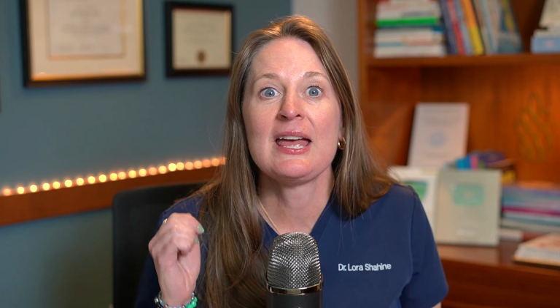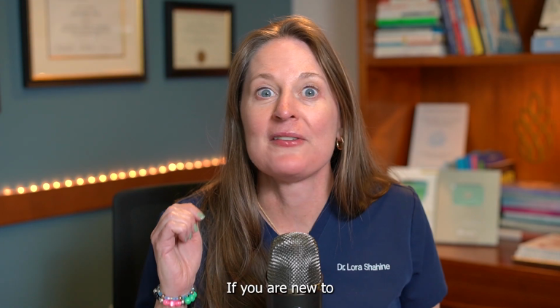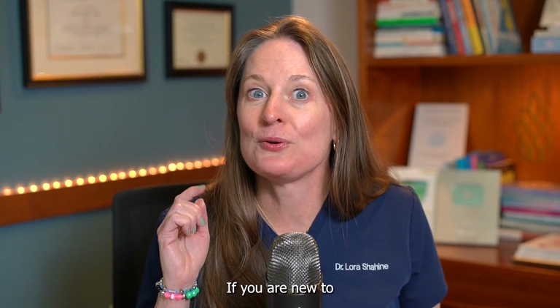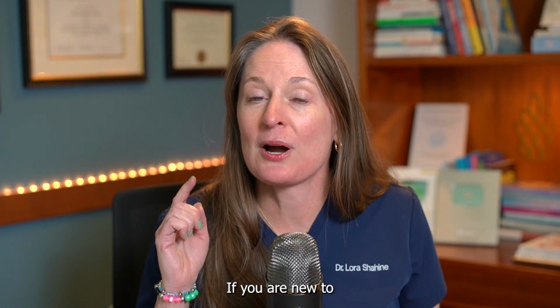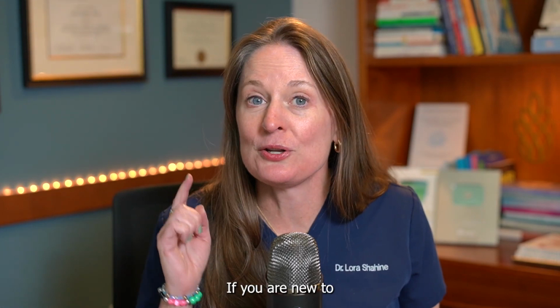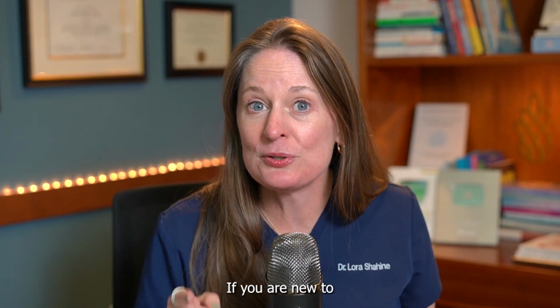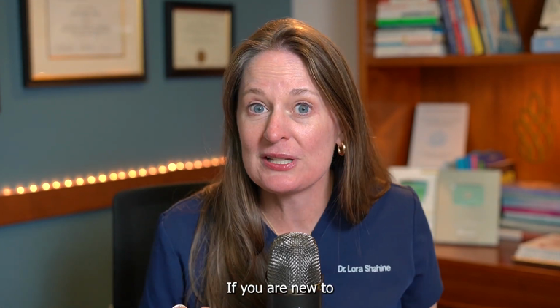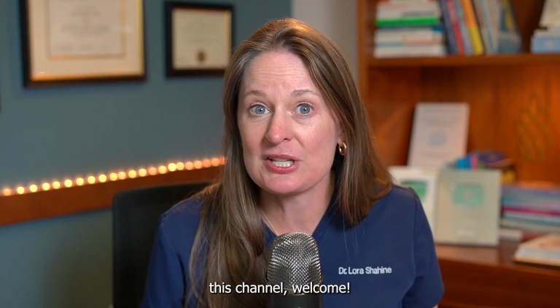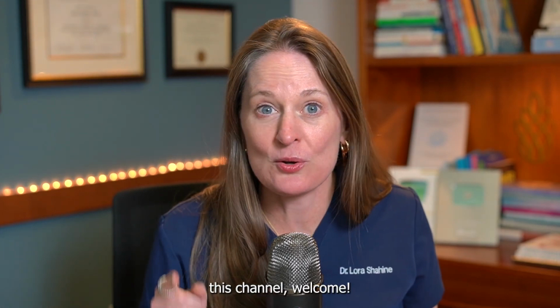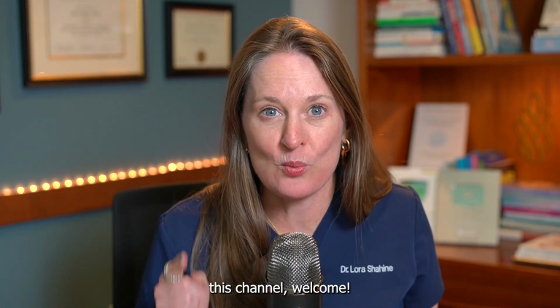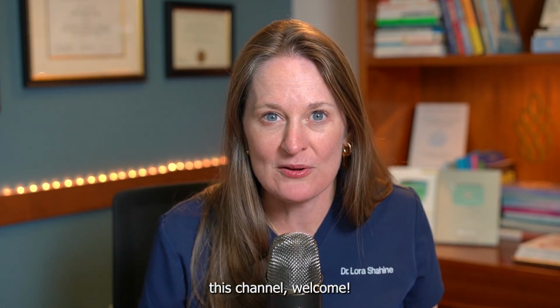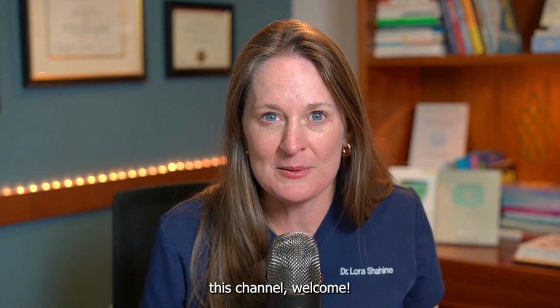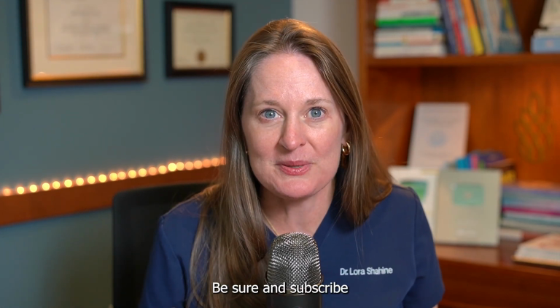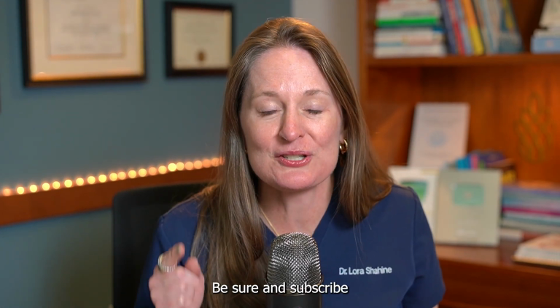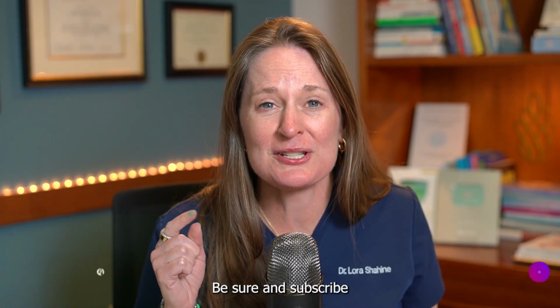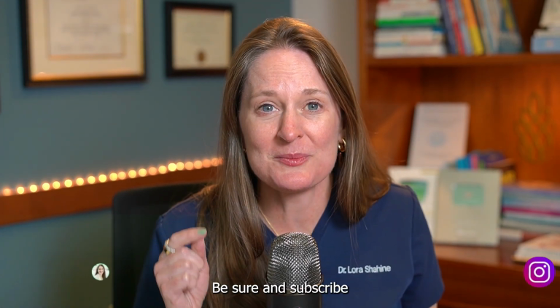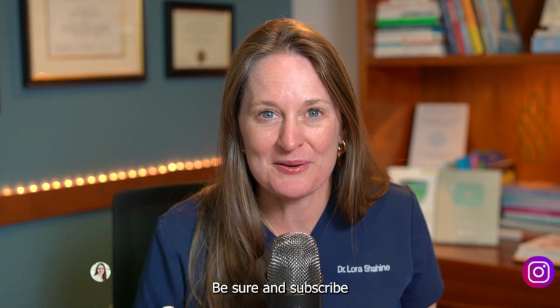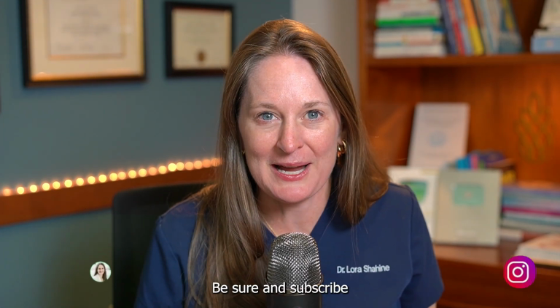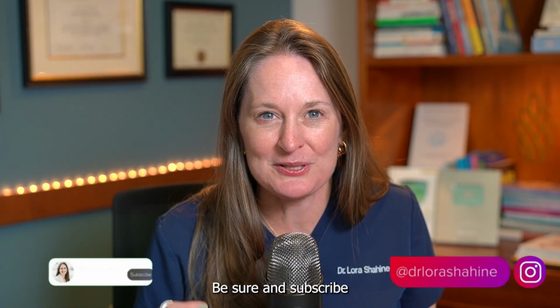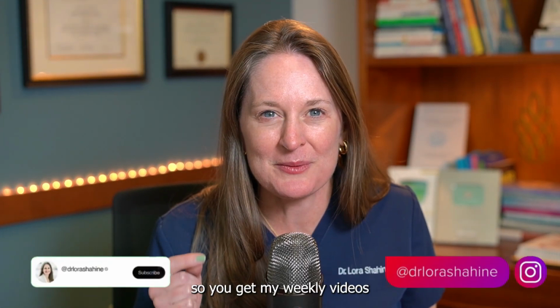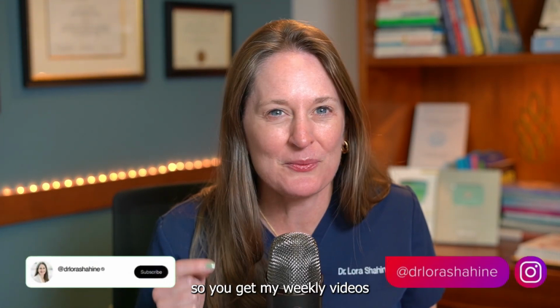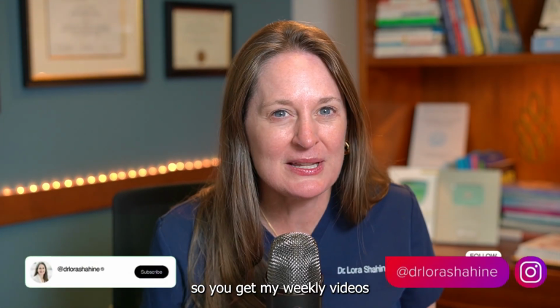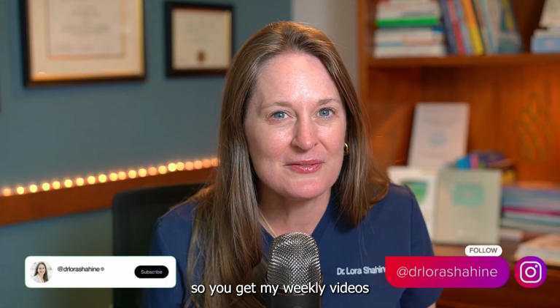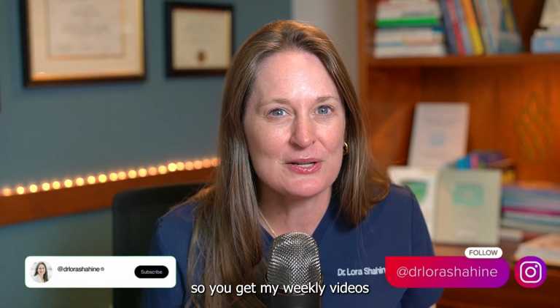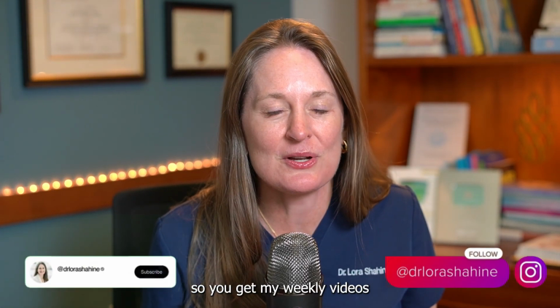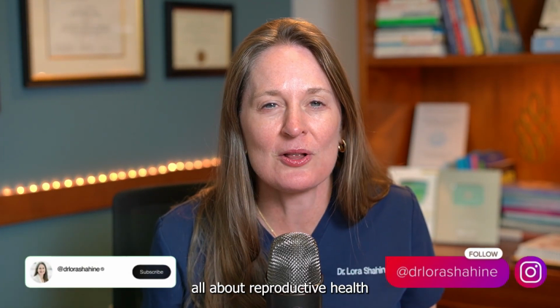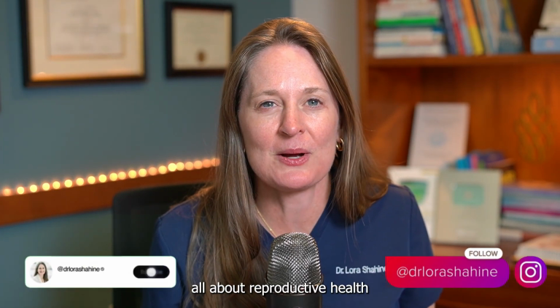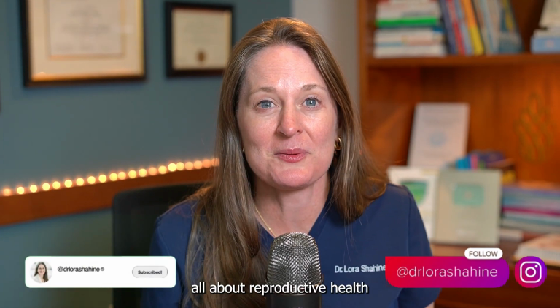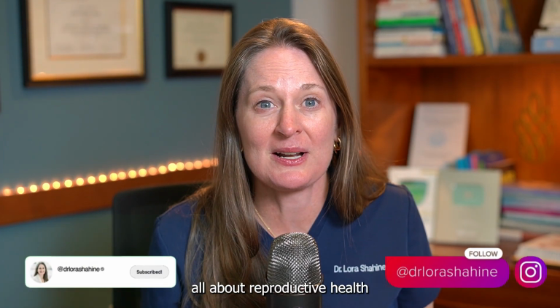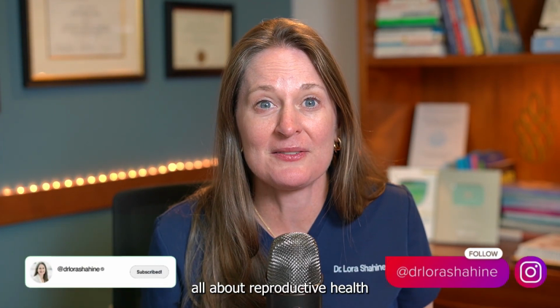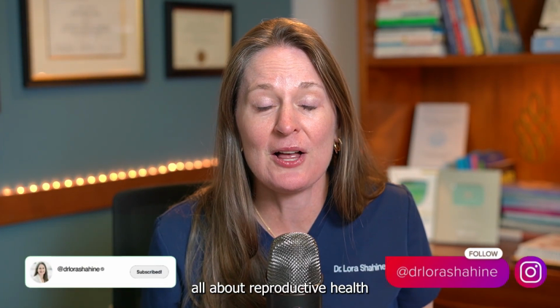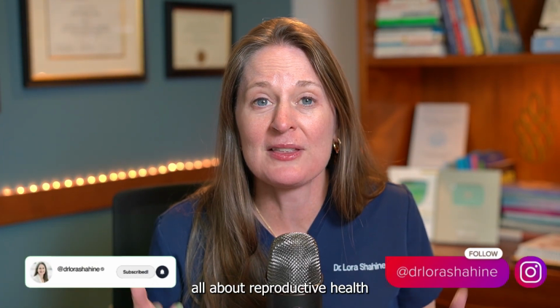If you are new to this channel, welcome. Be sure and subscribe so you get my weekly videos all about reproductive health.